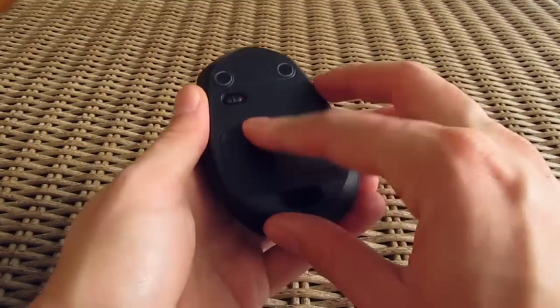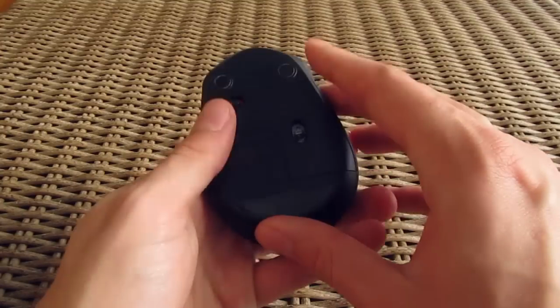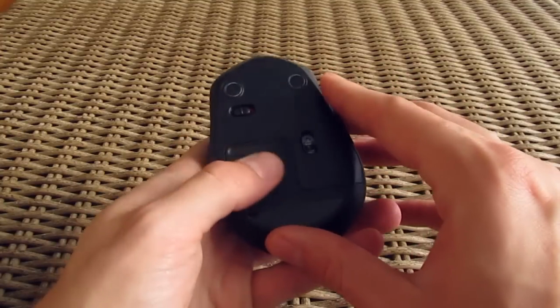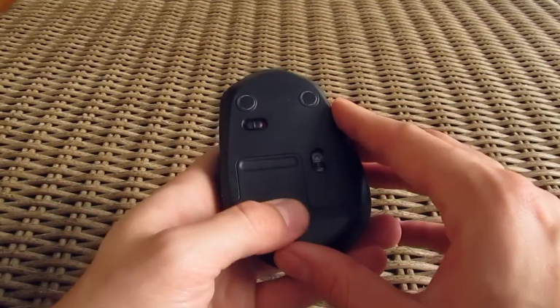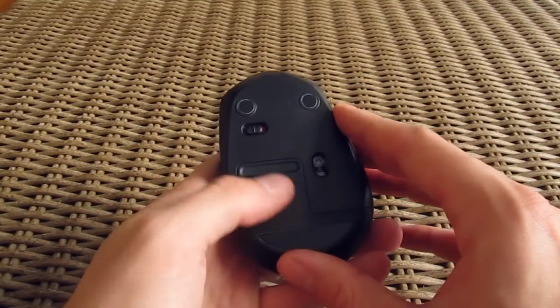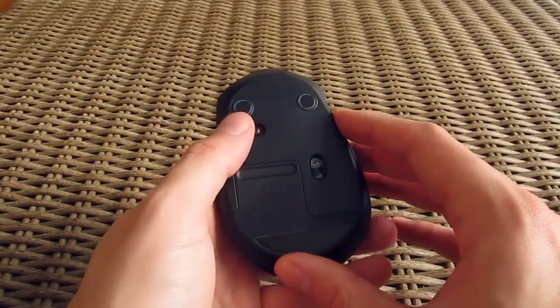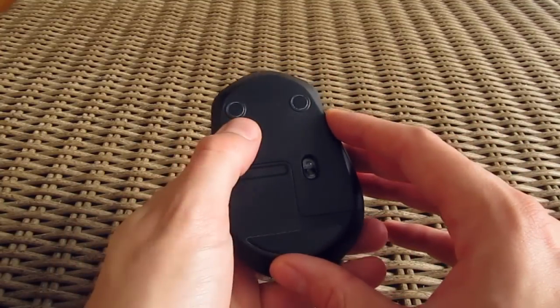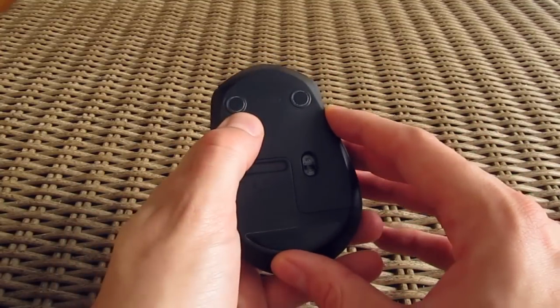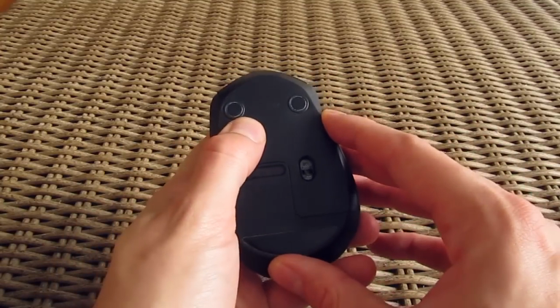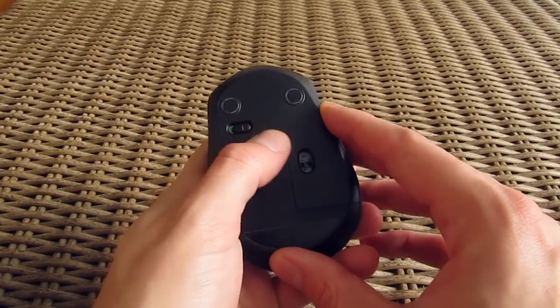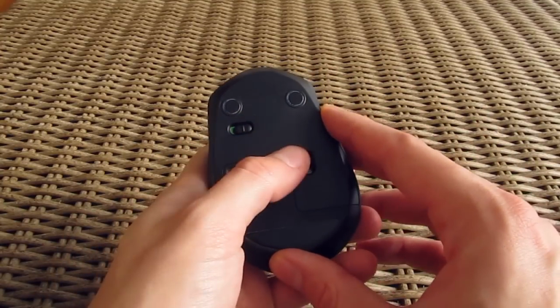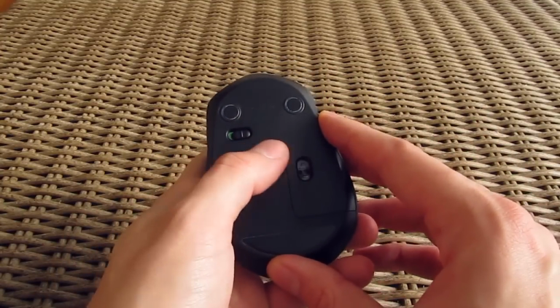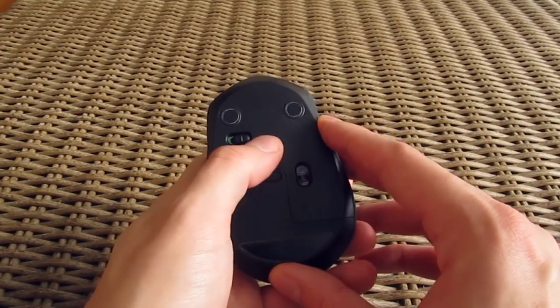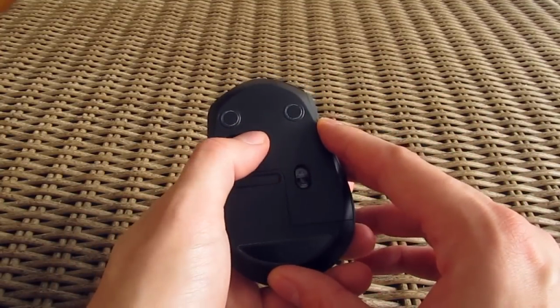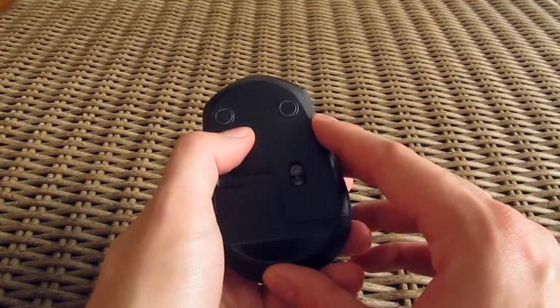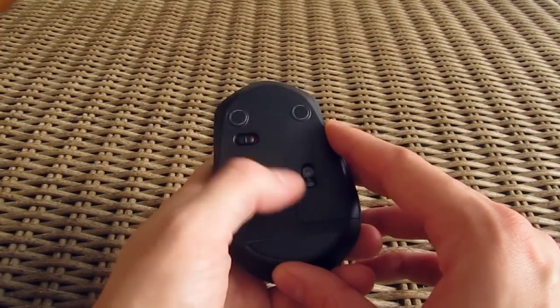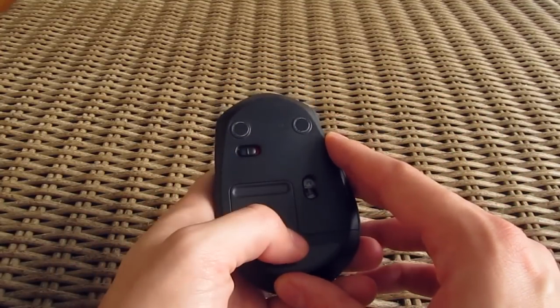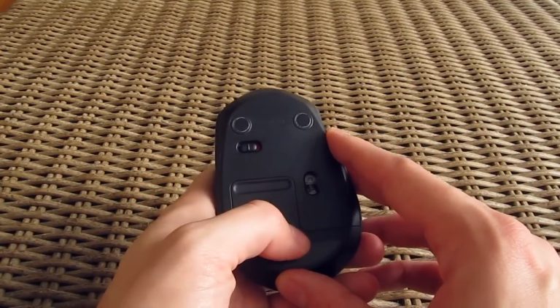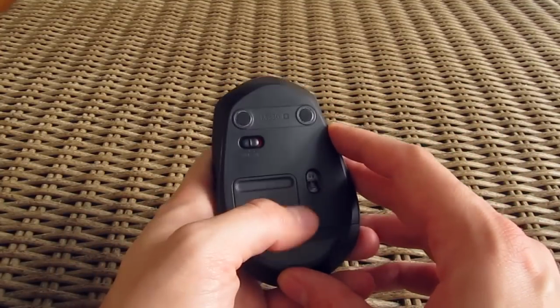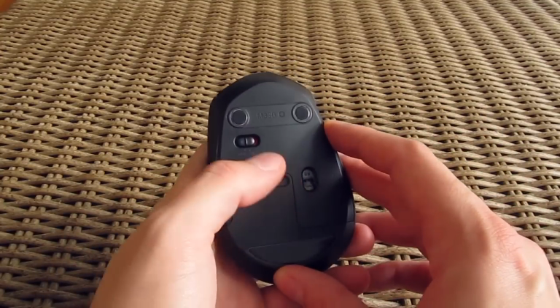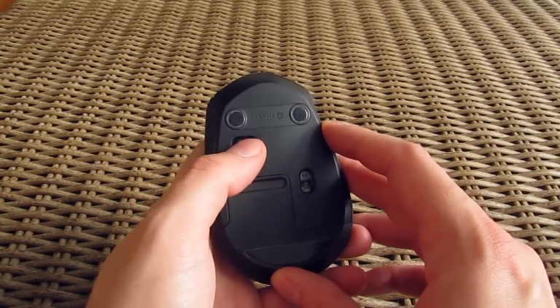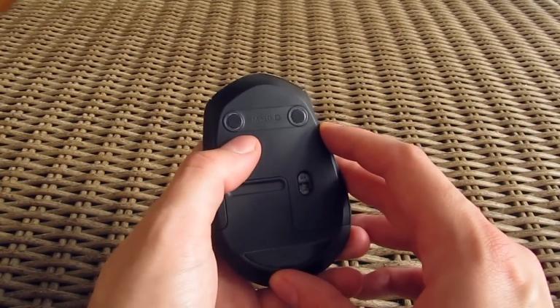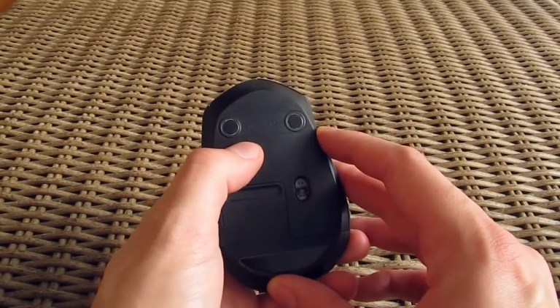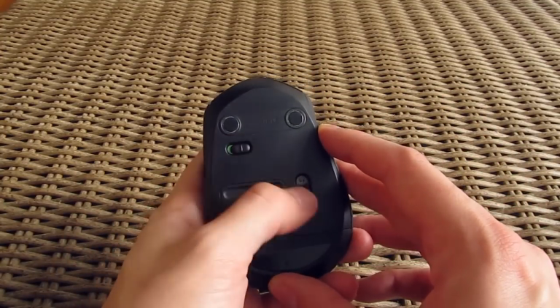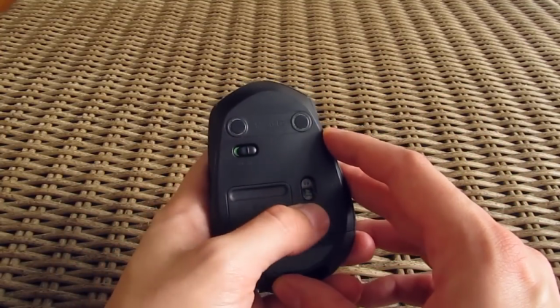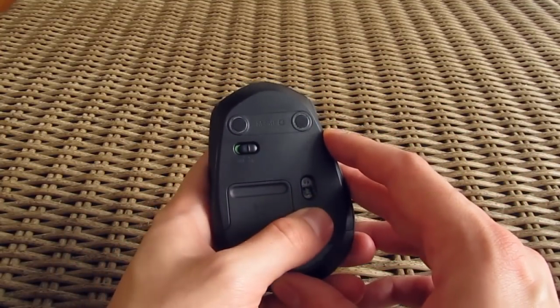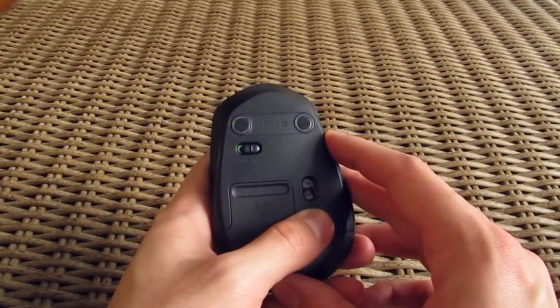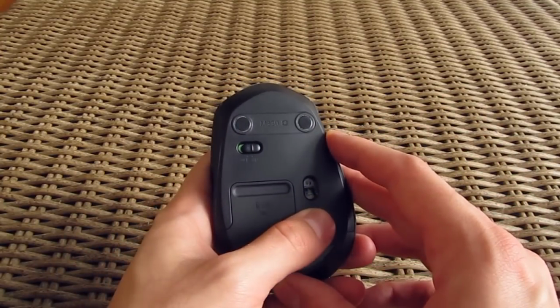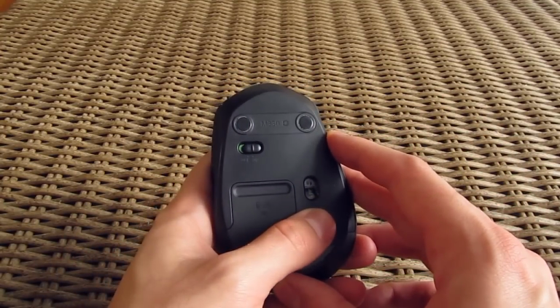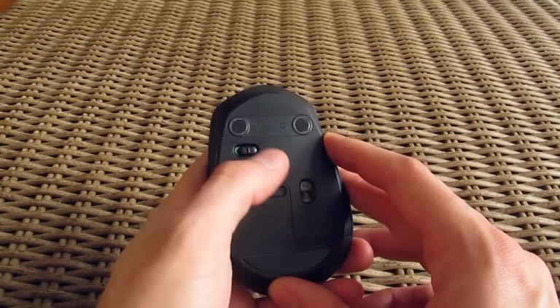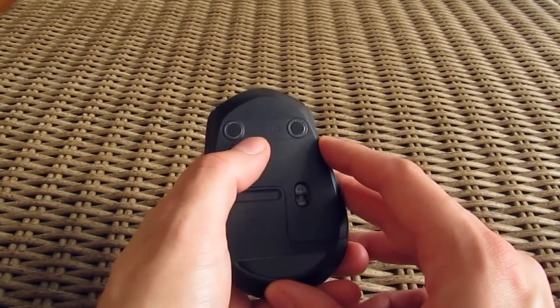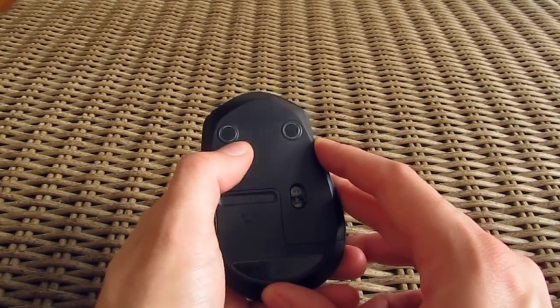Down there, on all three of them, you will also find some Teflon feet, an on/off switch, and an optical sensor.